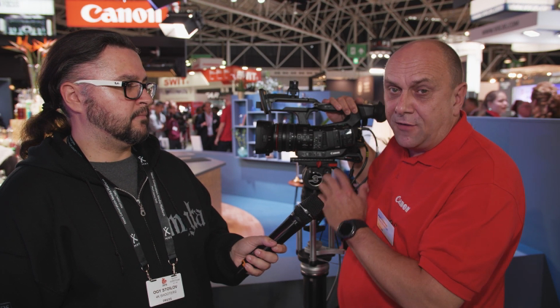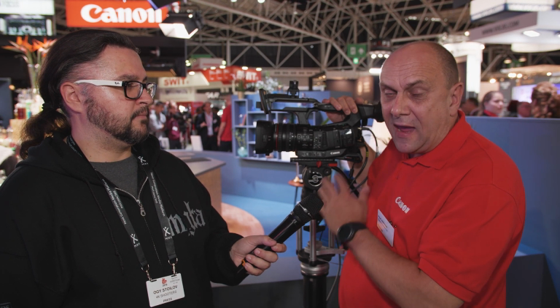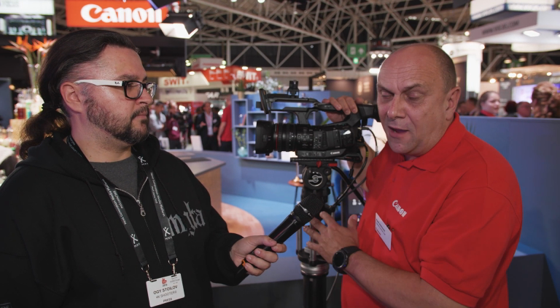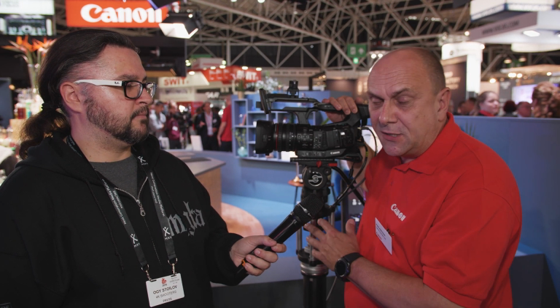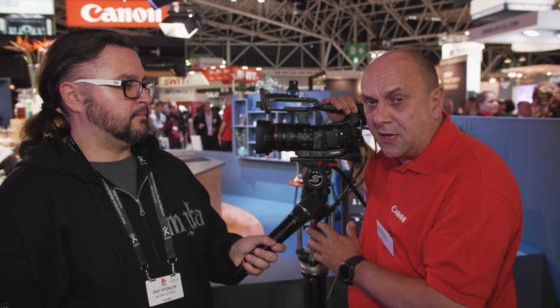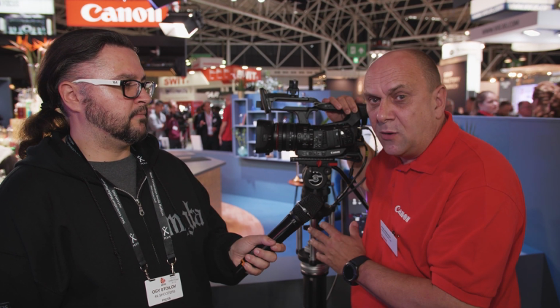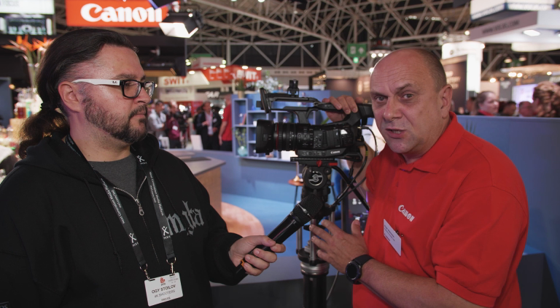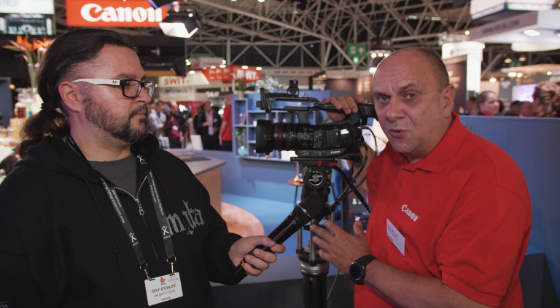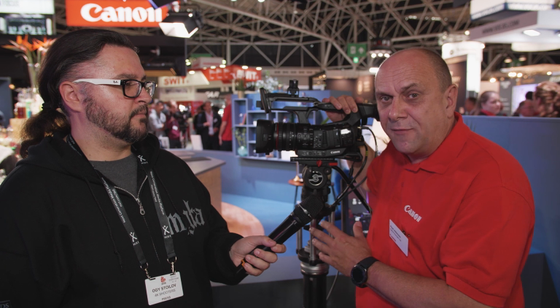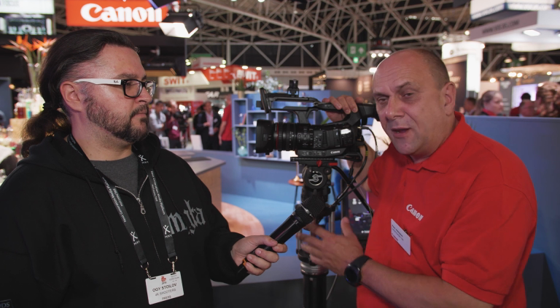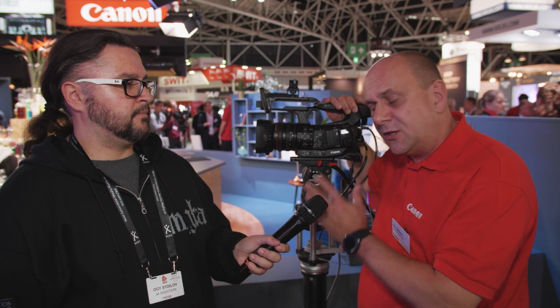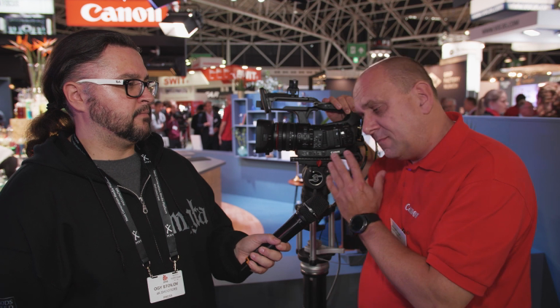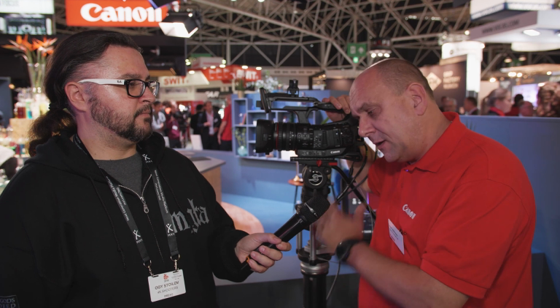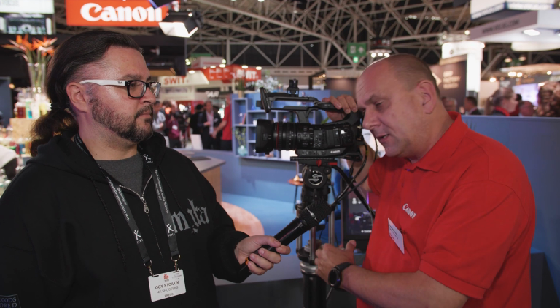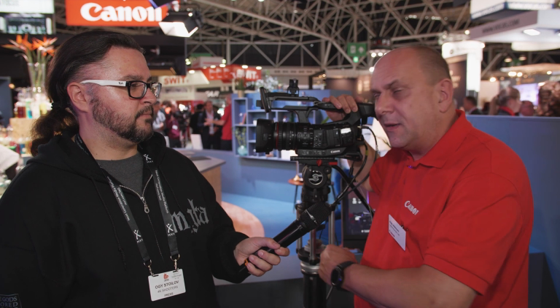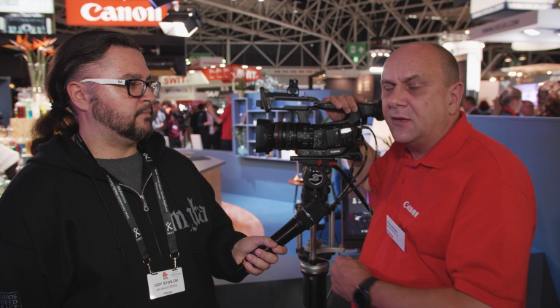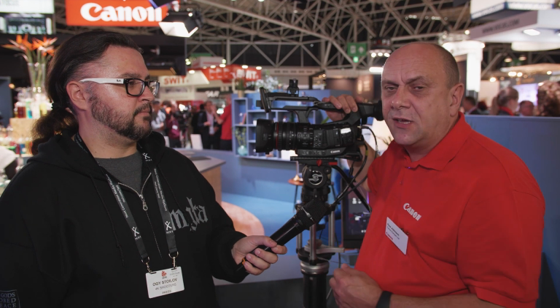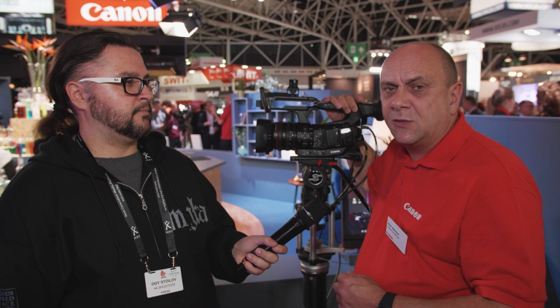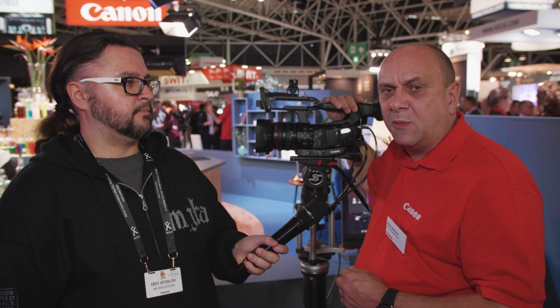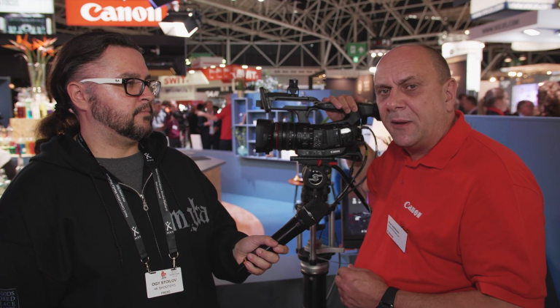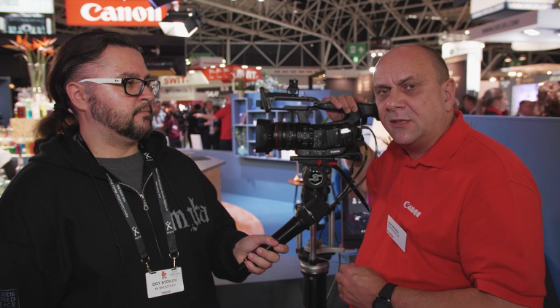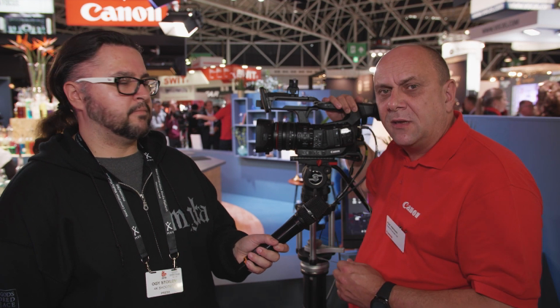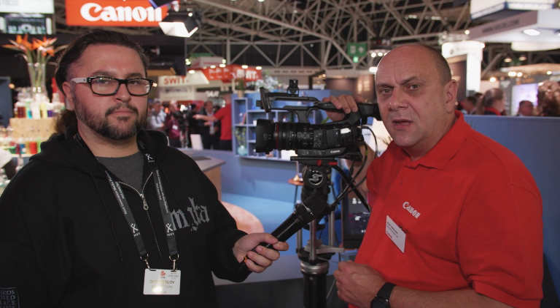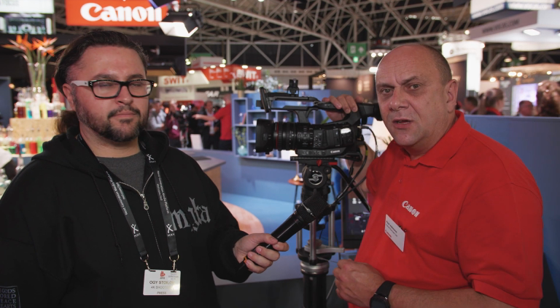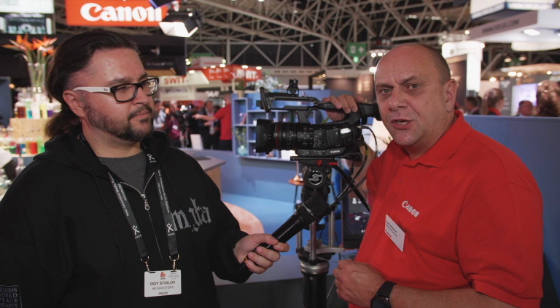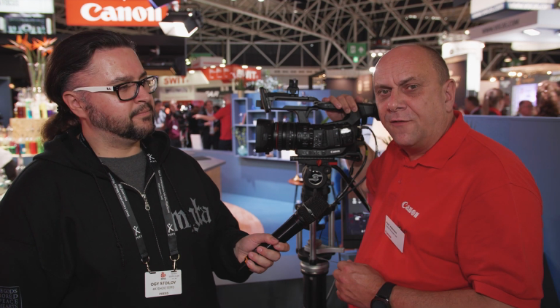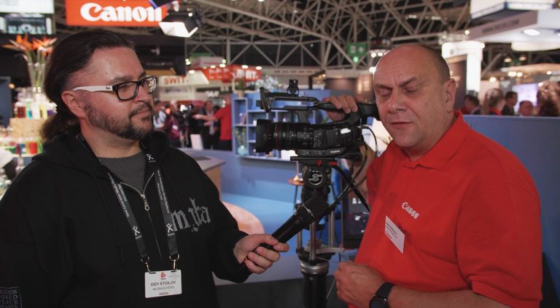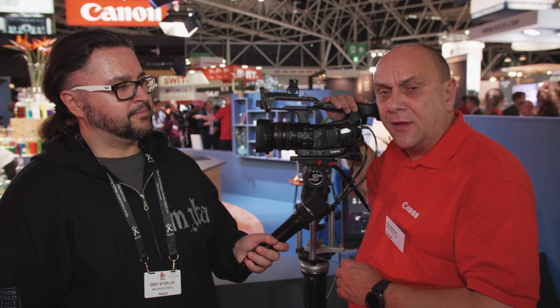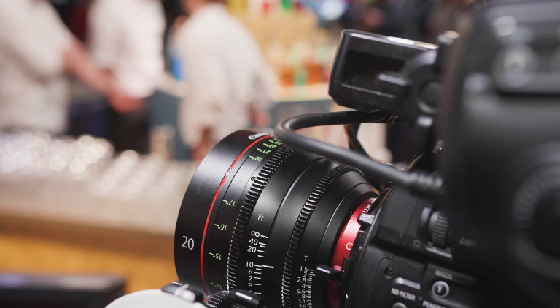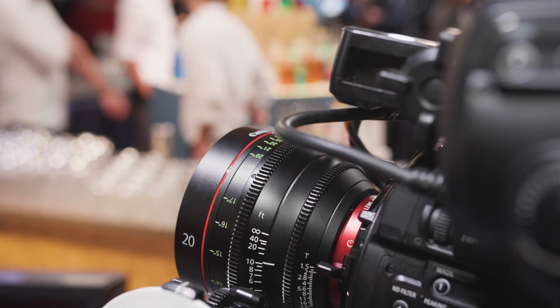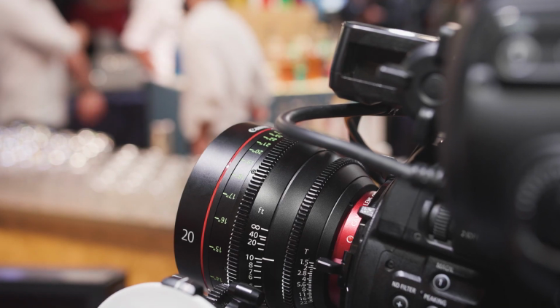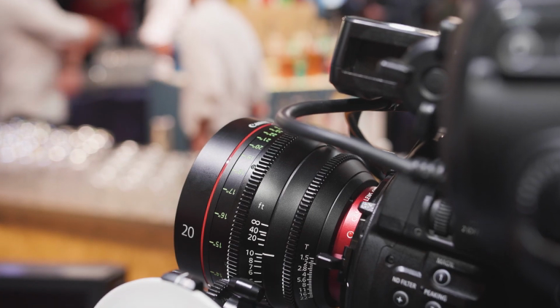If you're at IBC and you want some more information, please come down and see us. We'll be pleased to show you the full features on the camera.